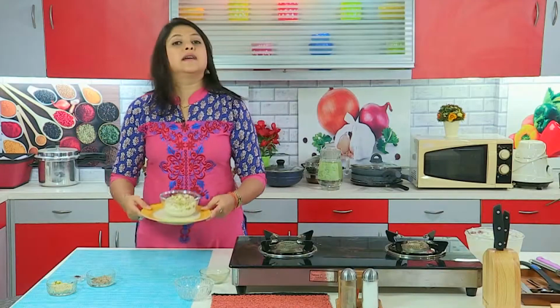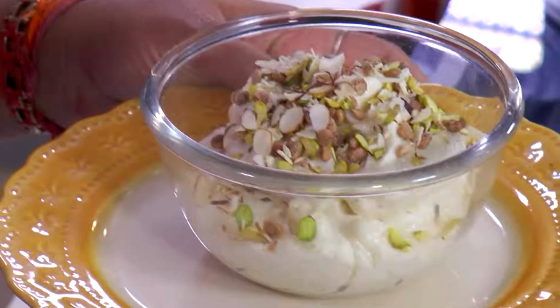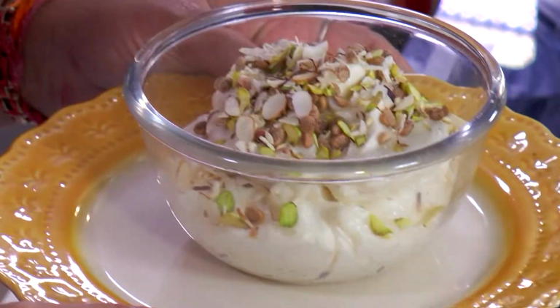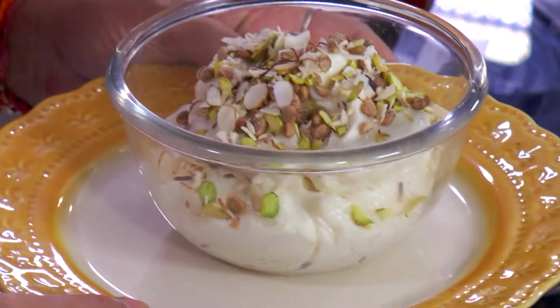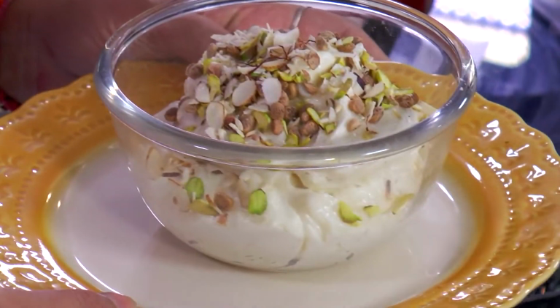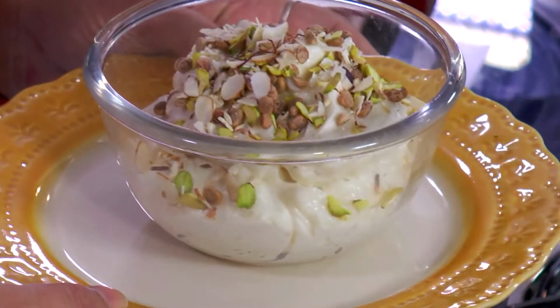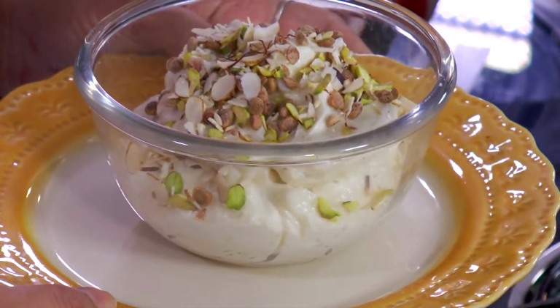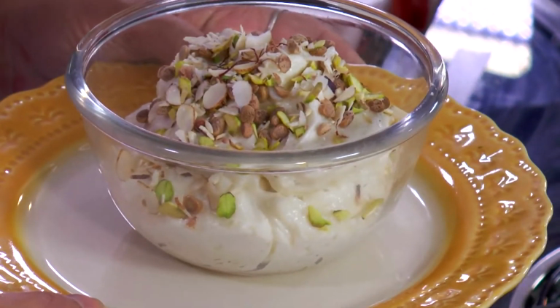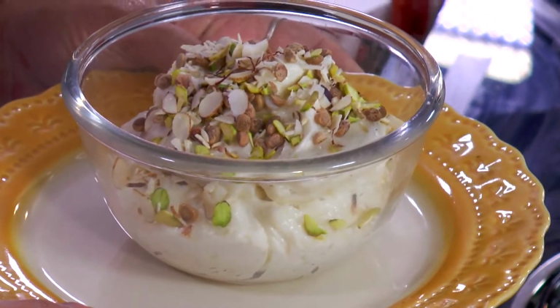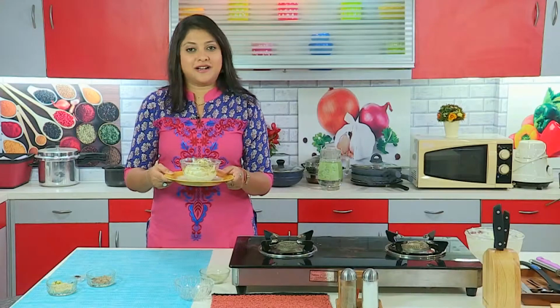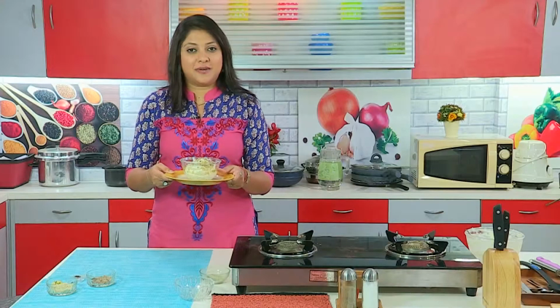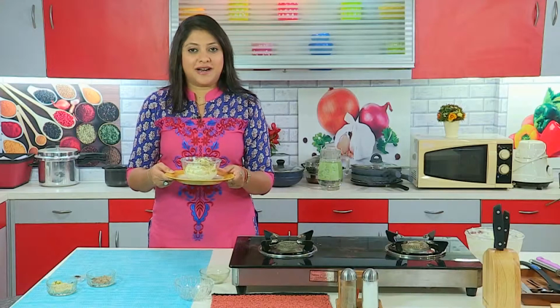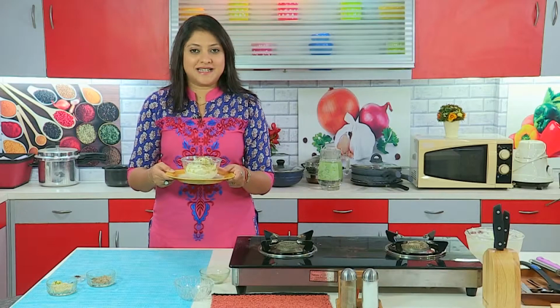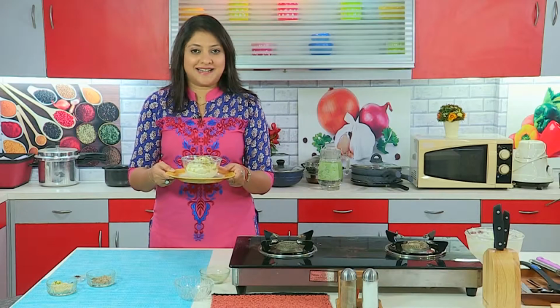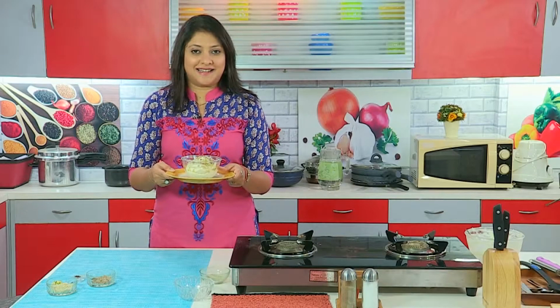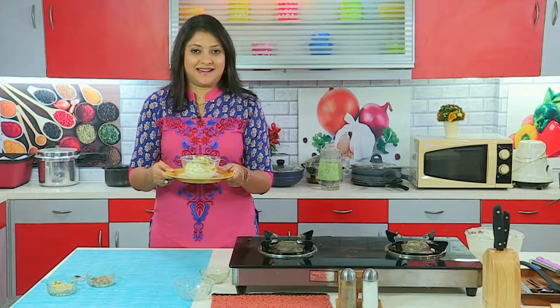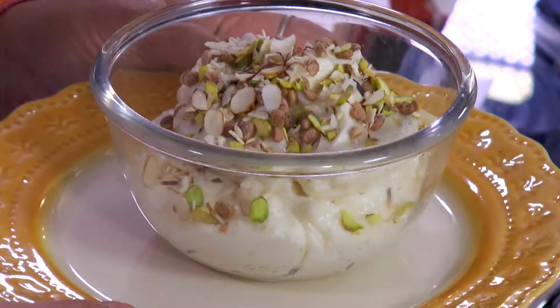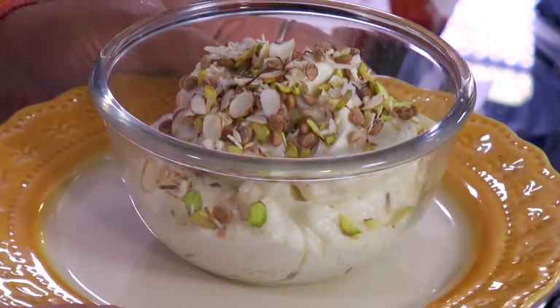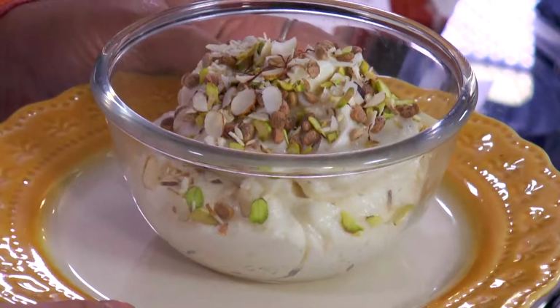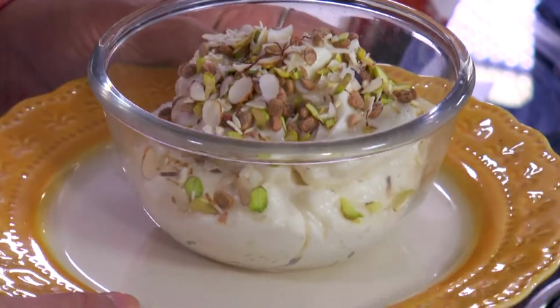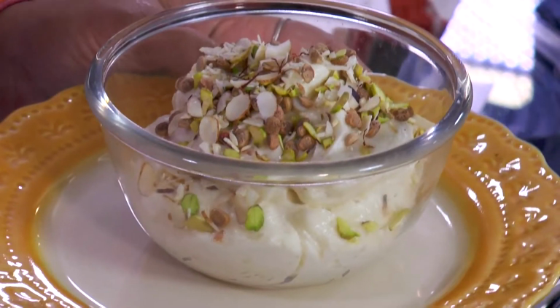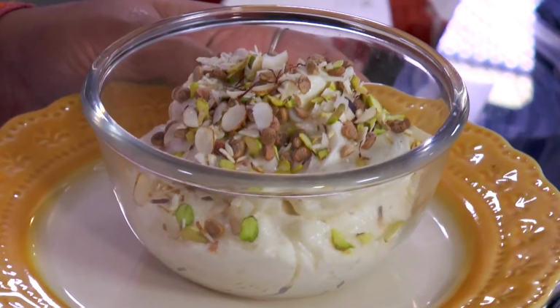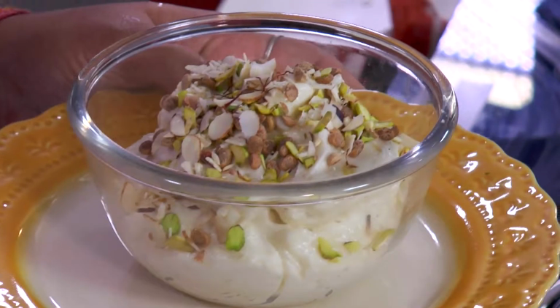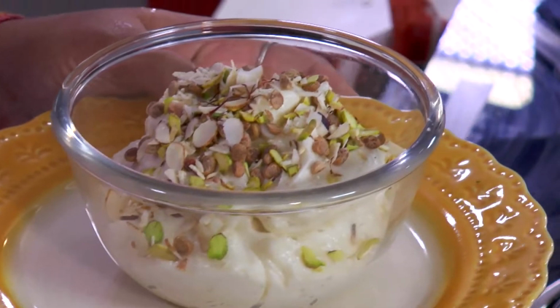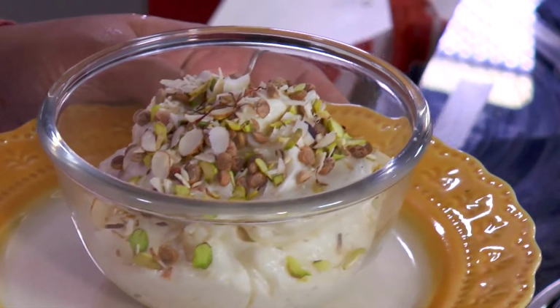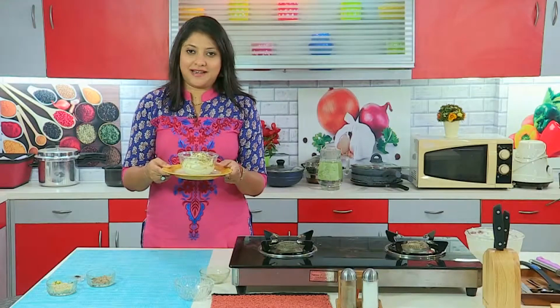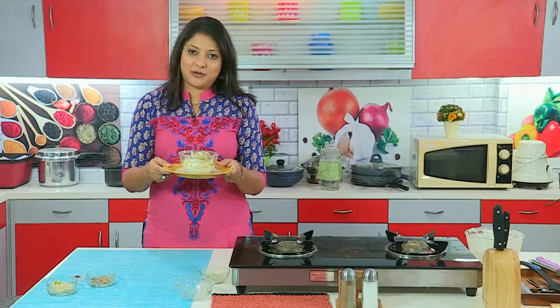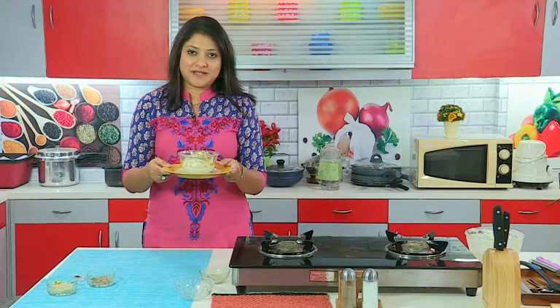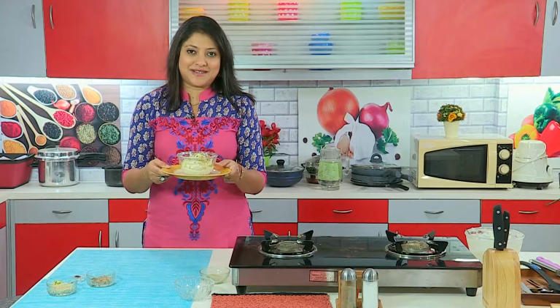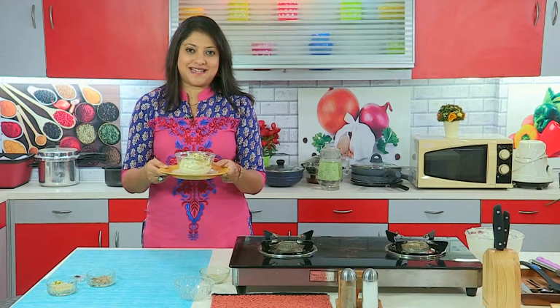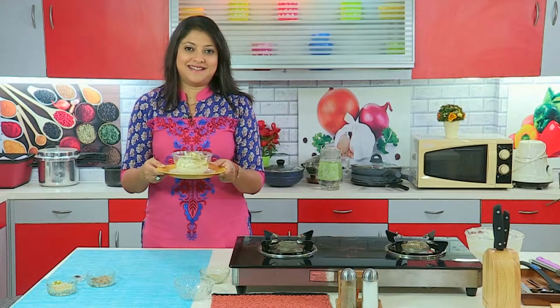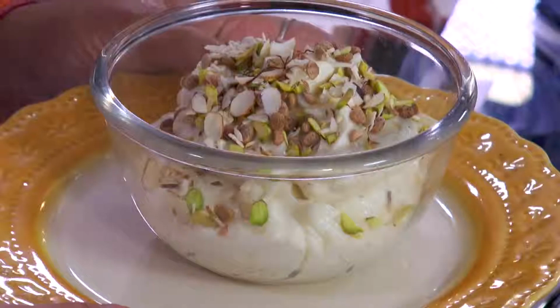Our cardamom and saffron topping is ready. It goes really well with deep fried Indian bread.